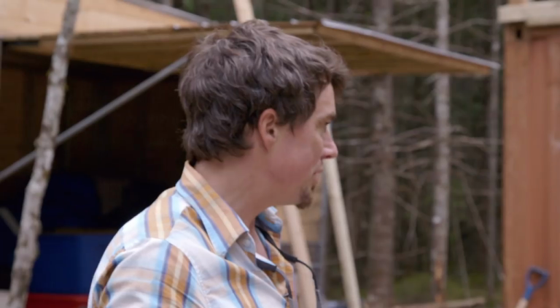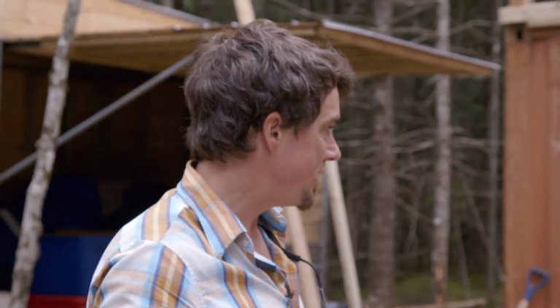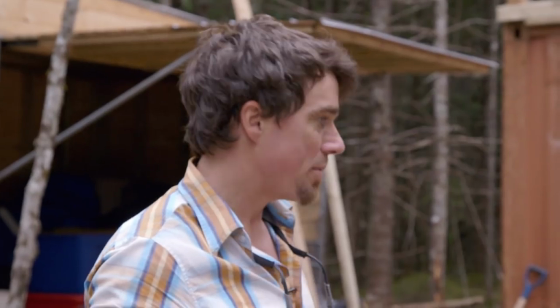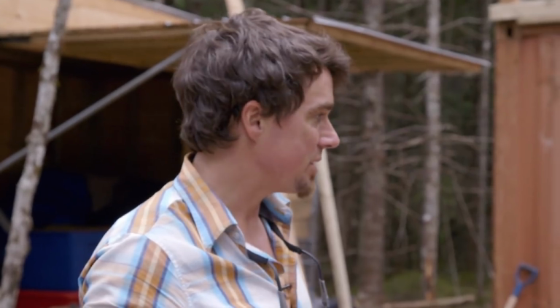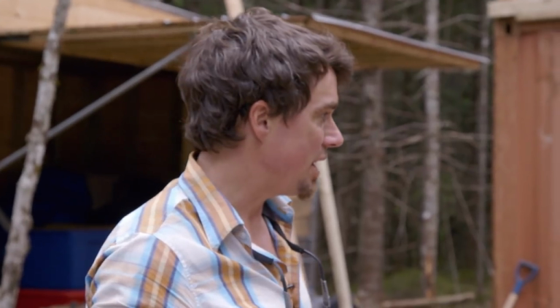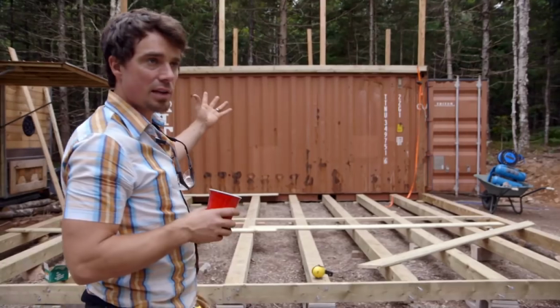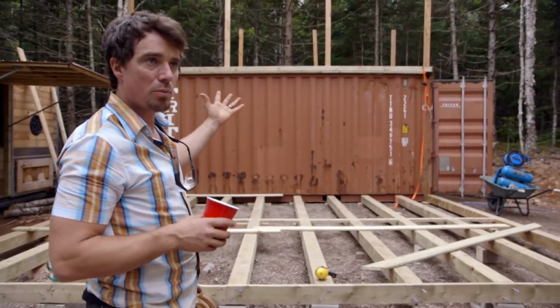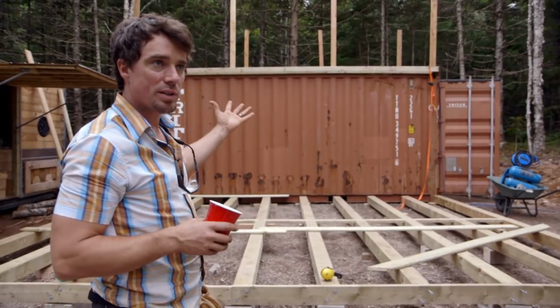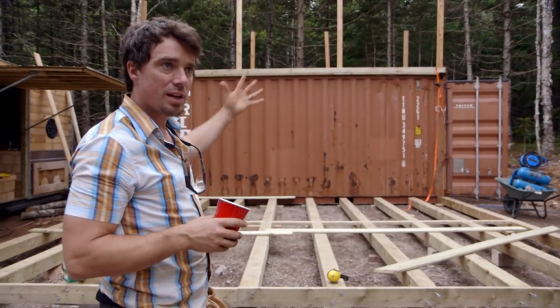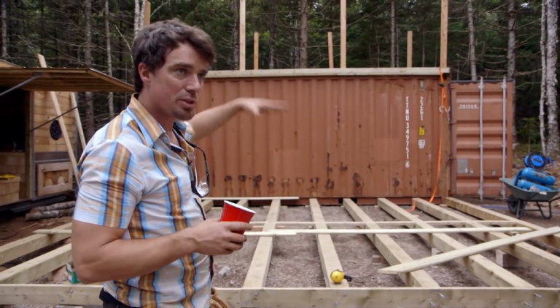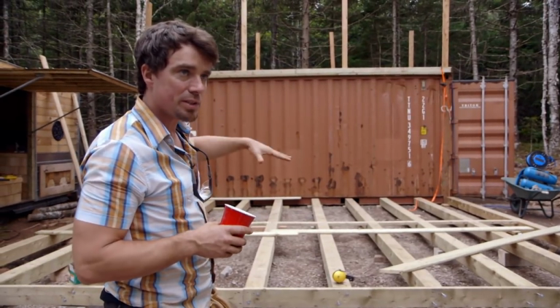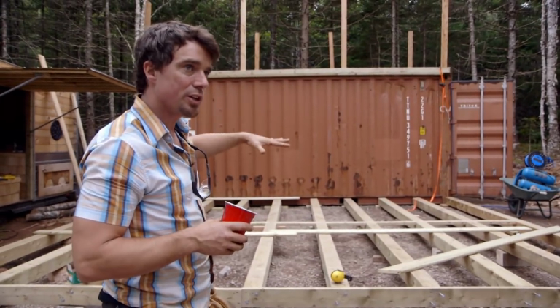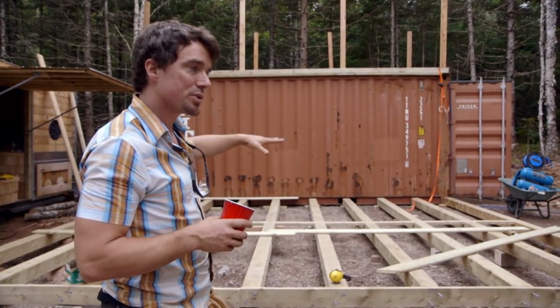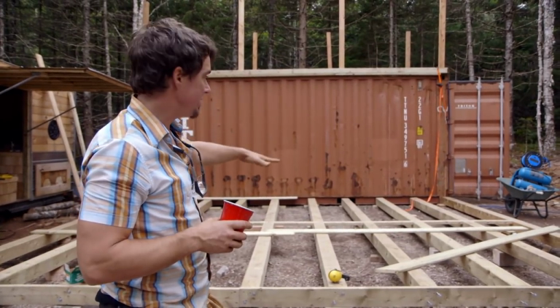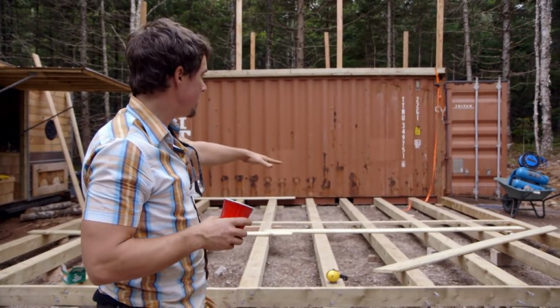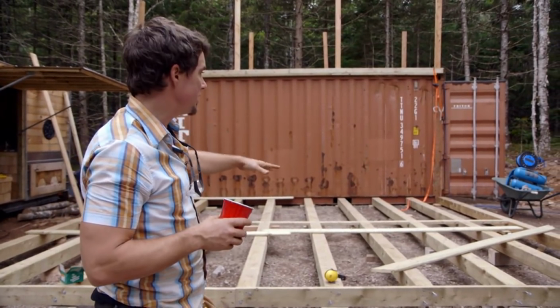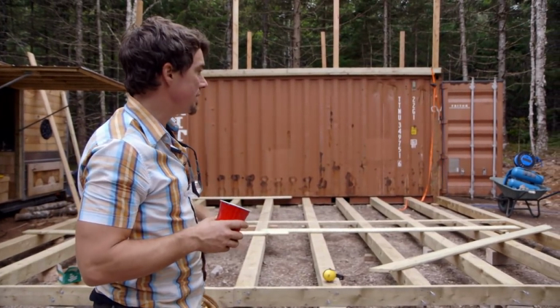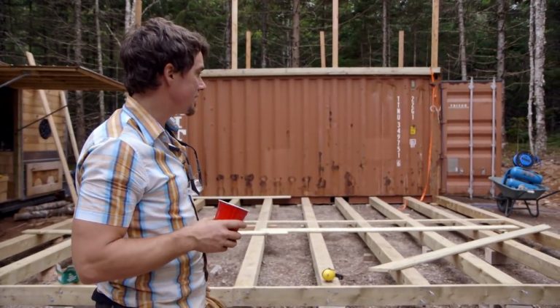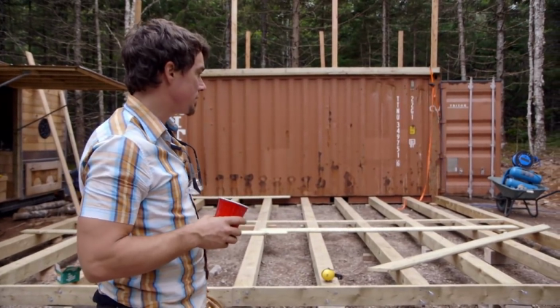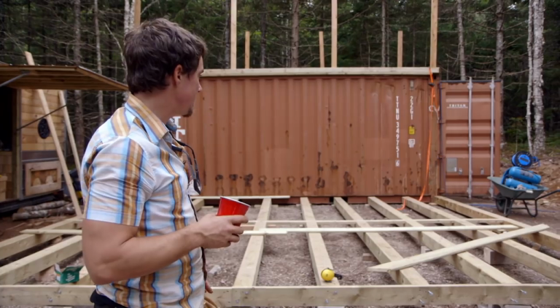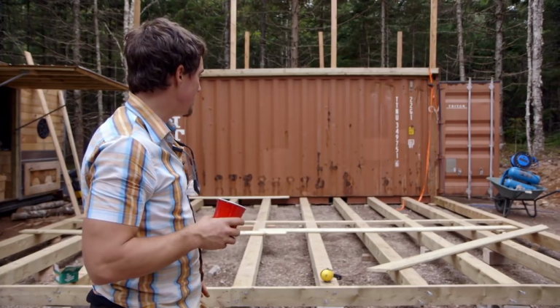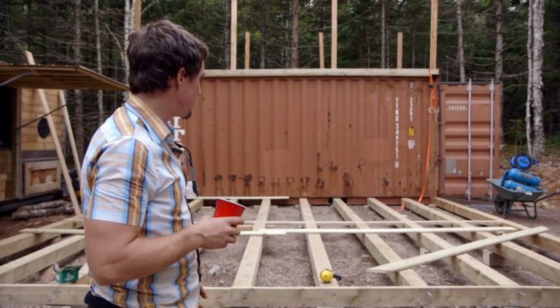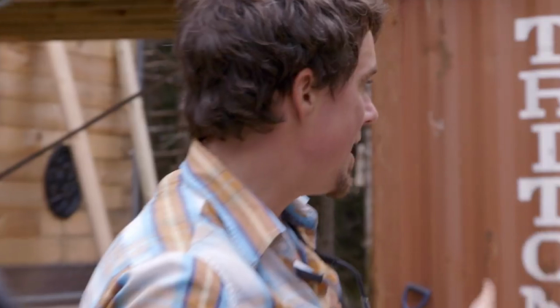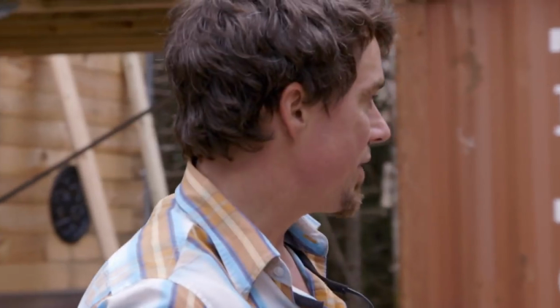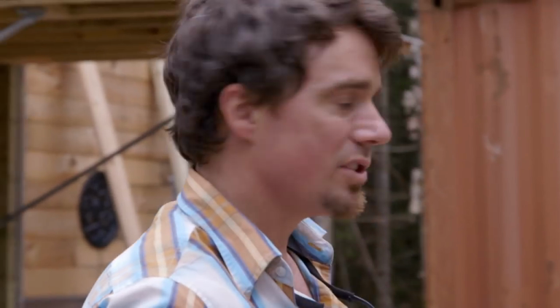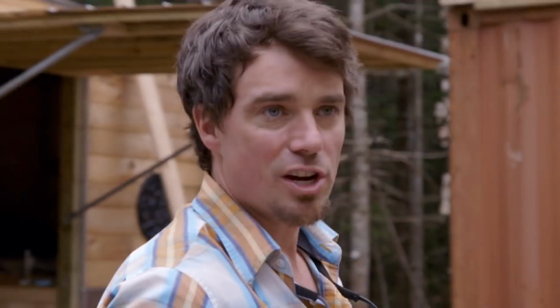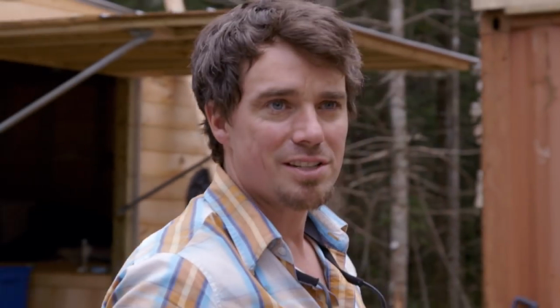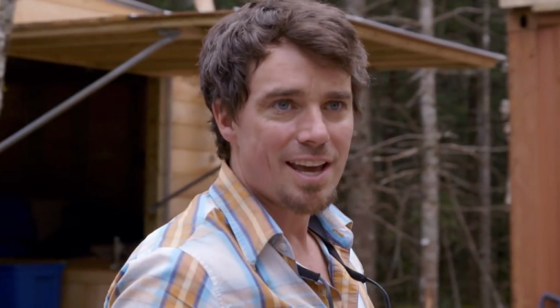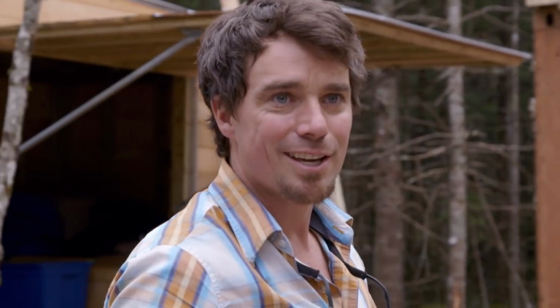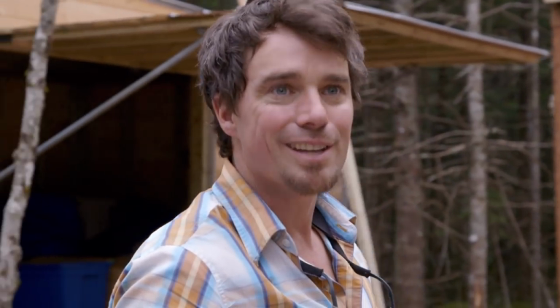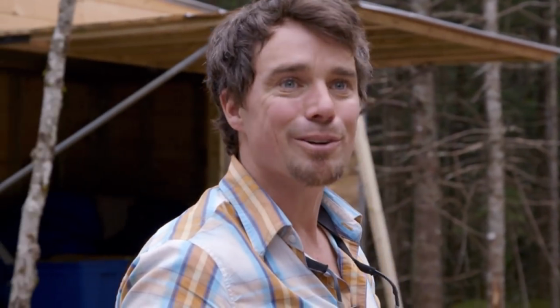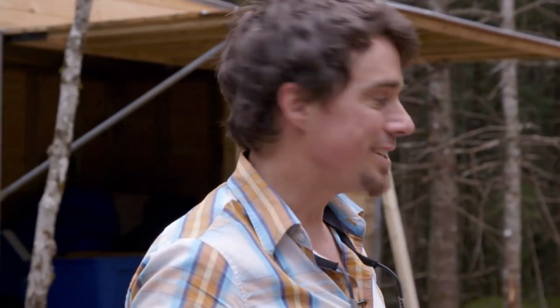We changed up our design. At one point in time the shipping container was going to sit on these big six by six posts. Now we've got this giant deck in front.